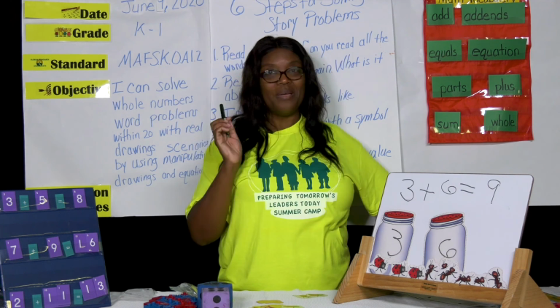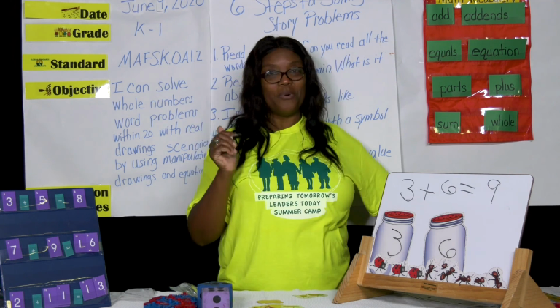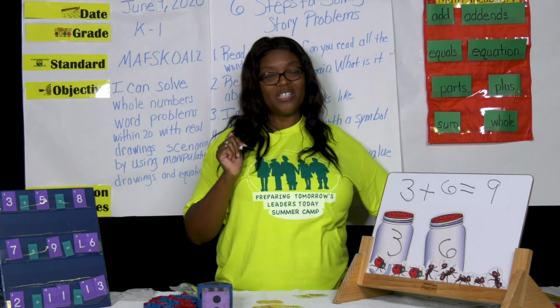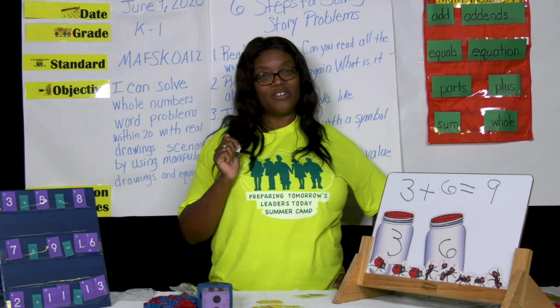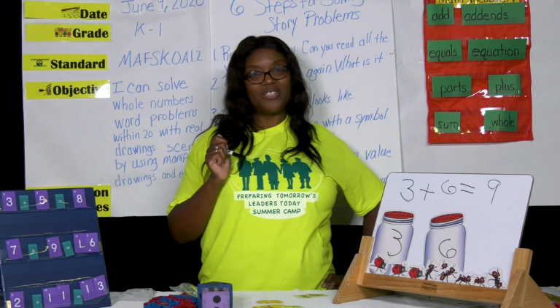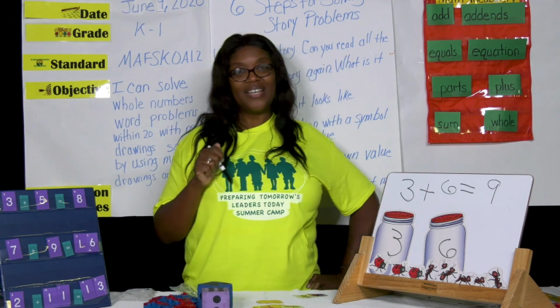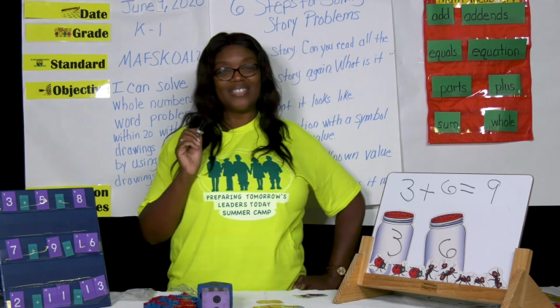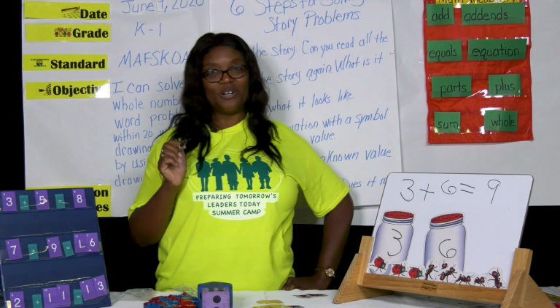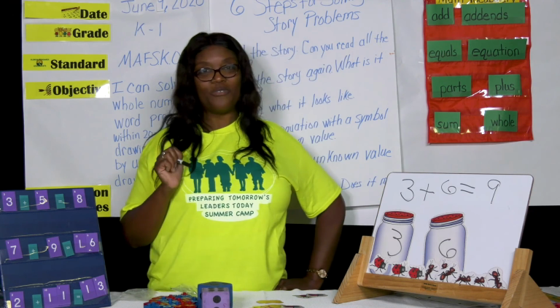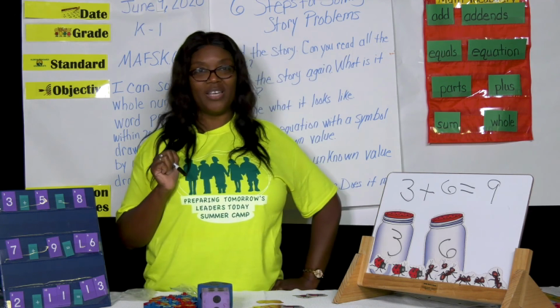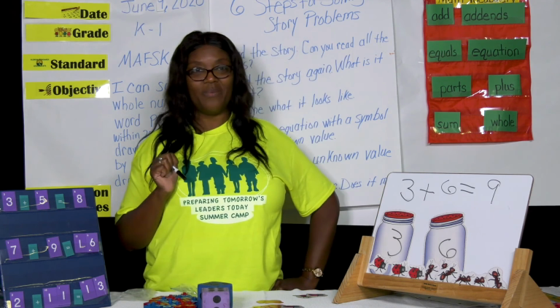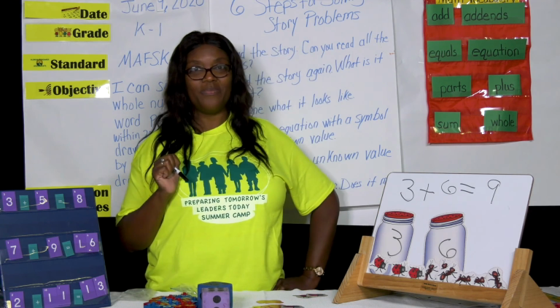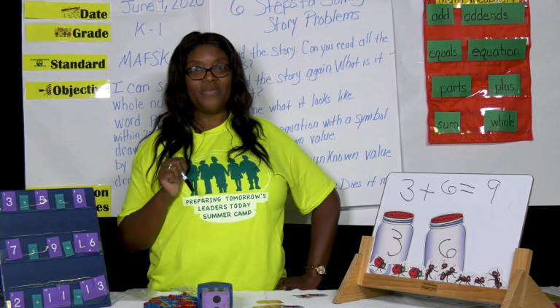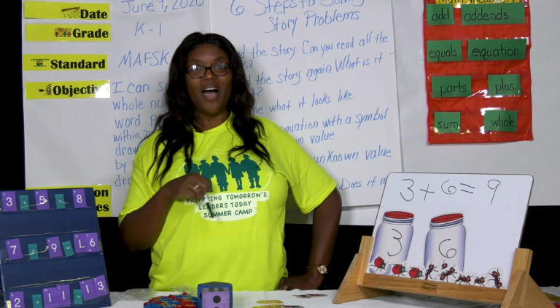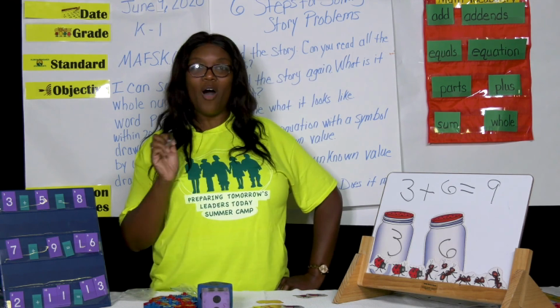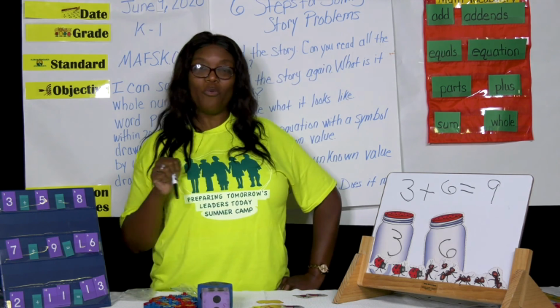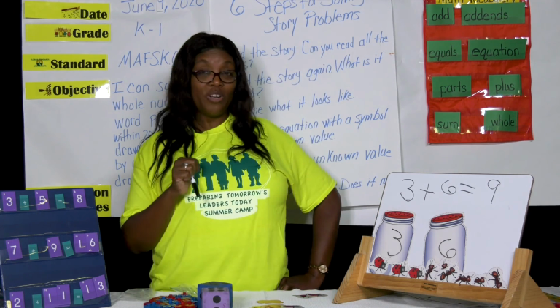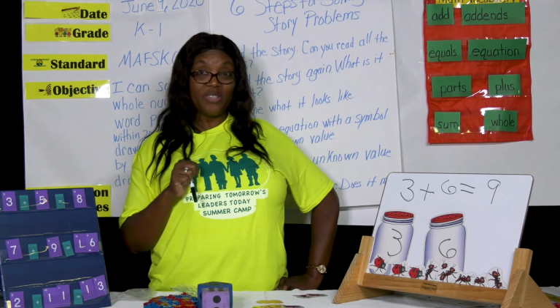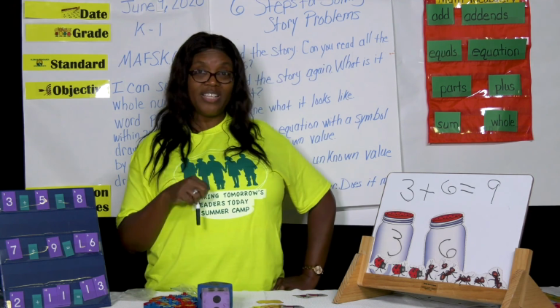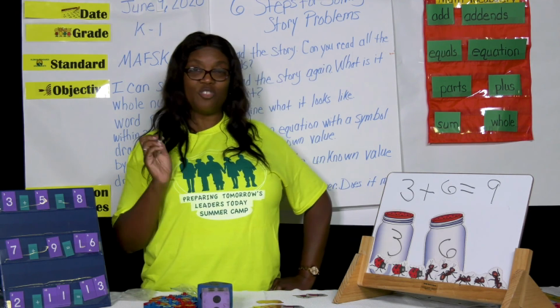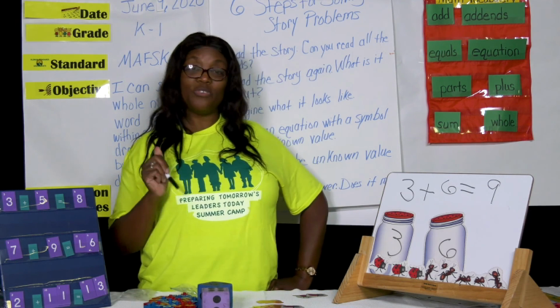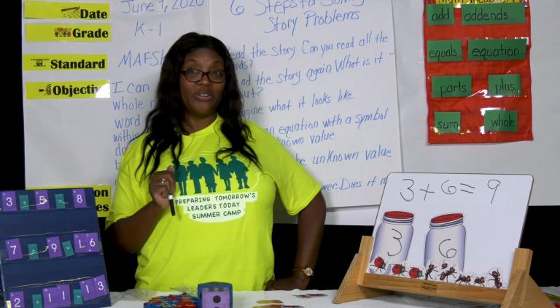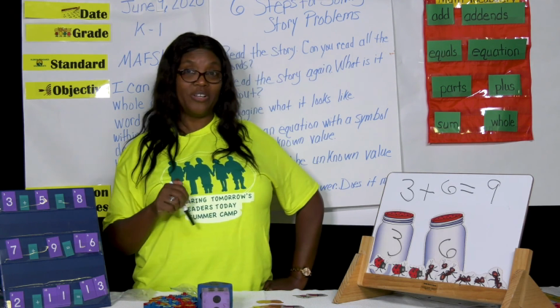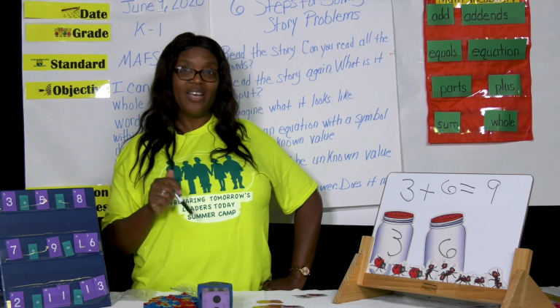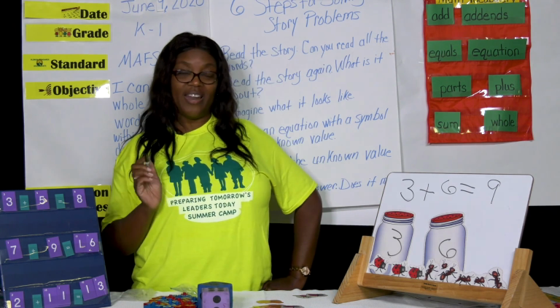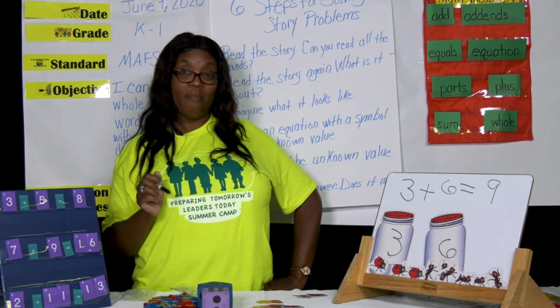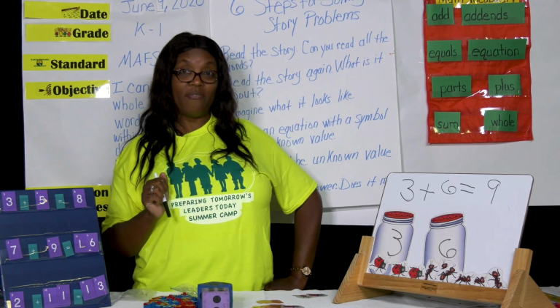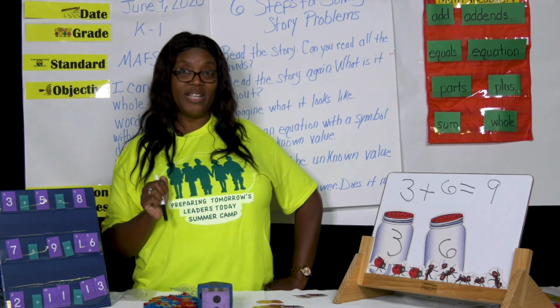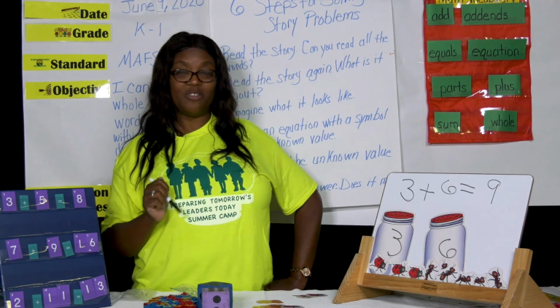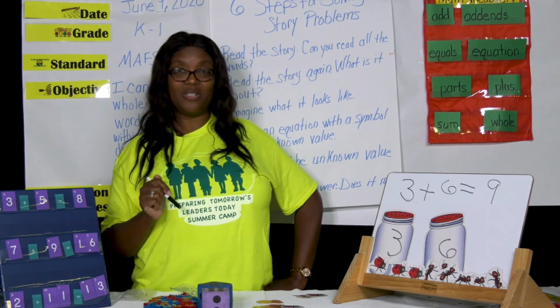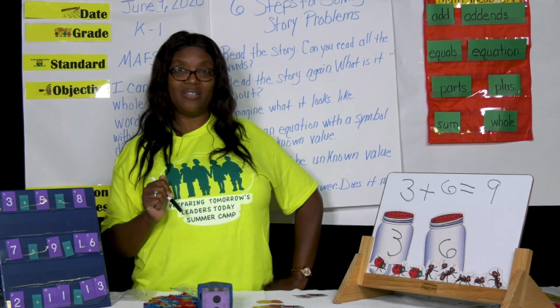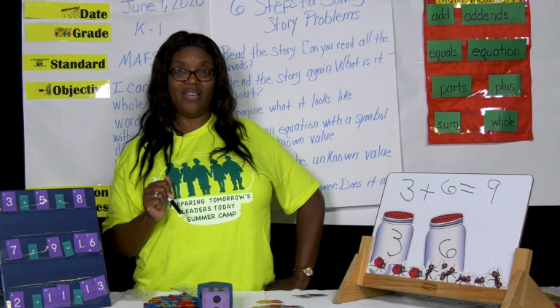Boys and girls, don't forget all the wonderful things that you learned in our math lesson today.